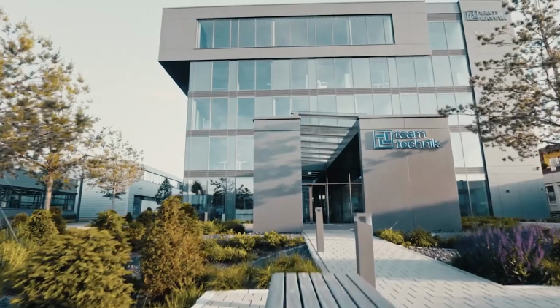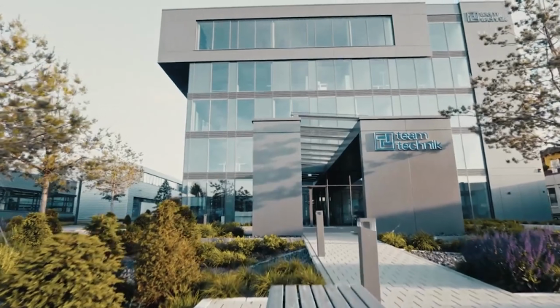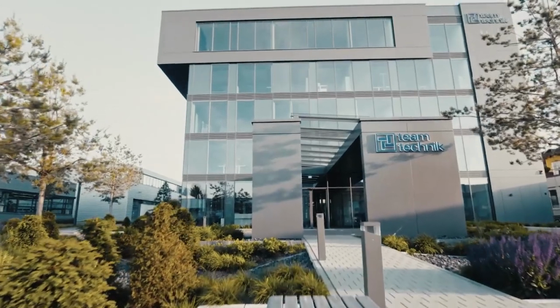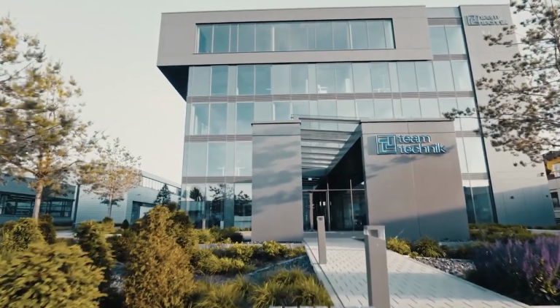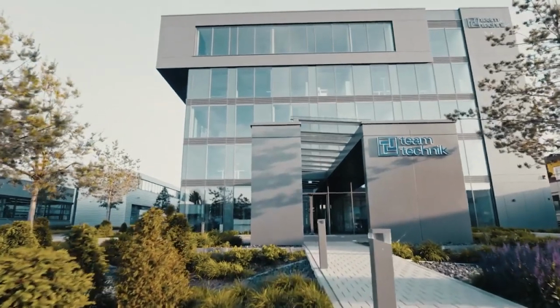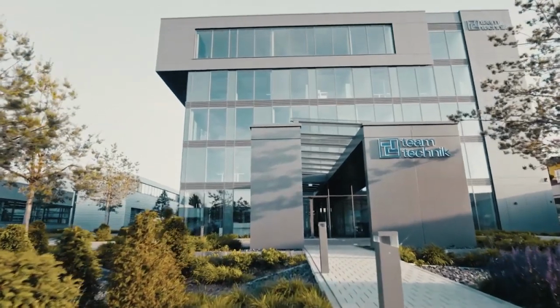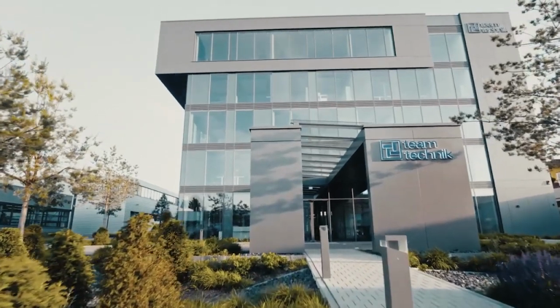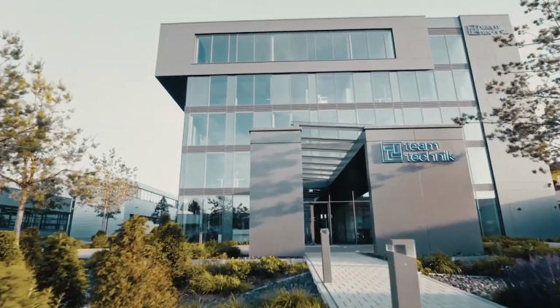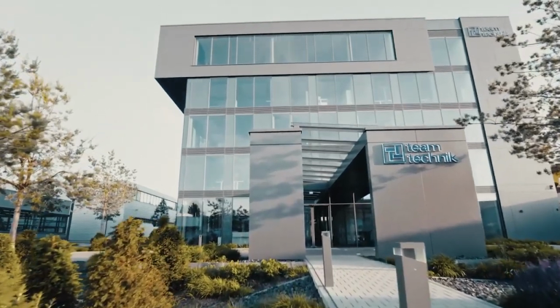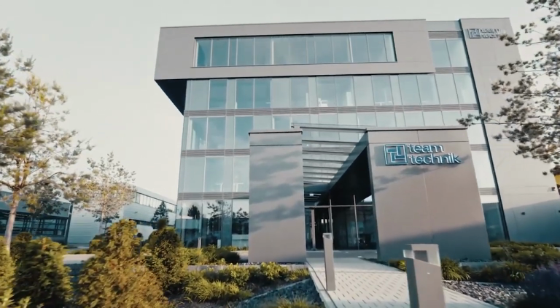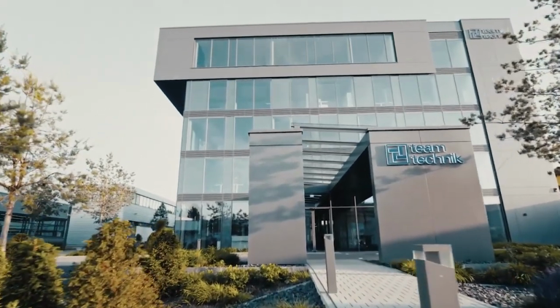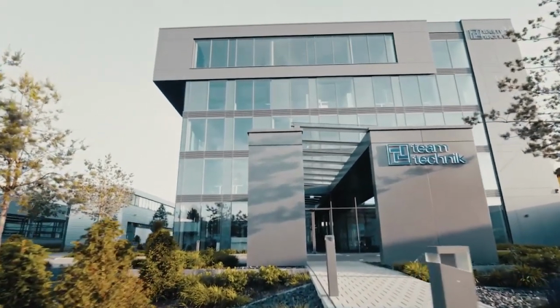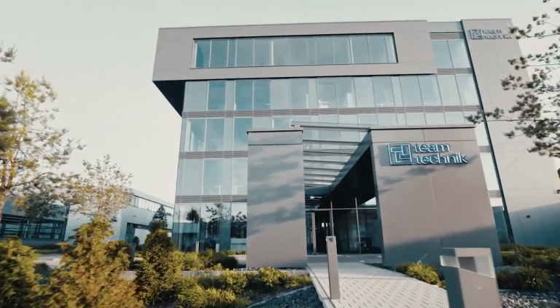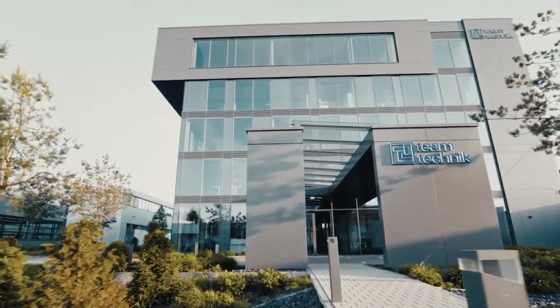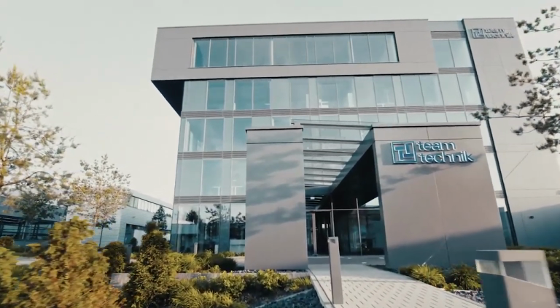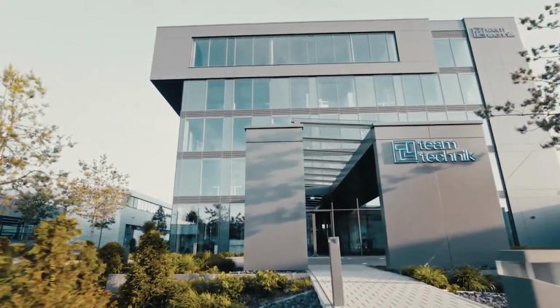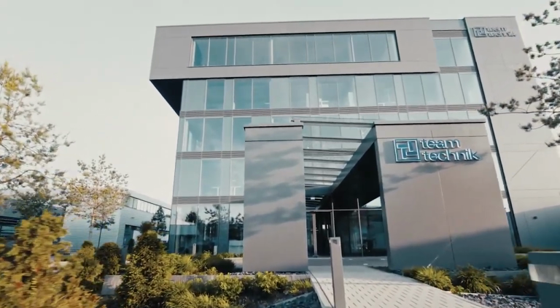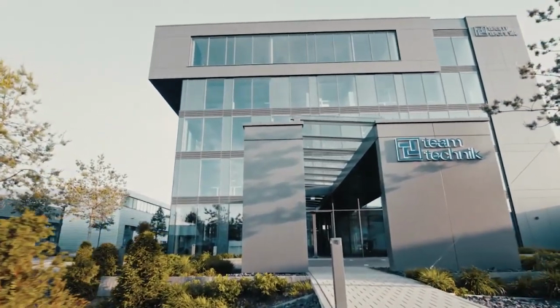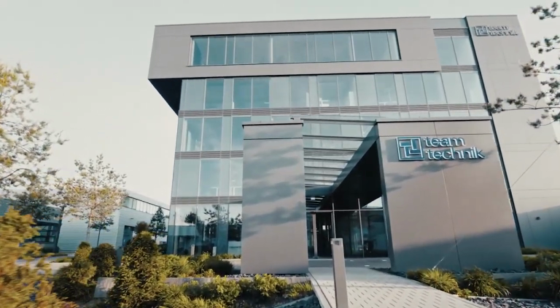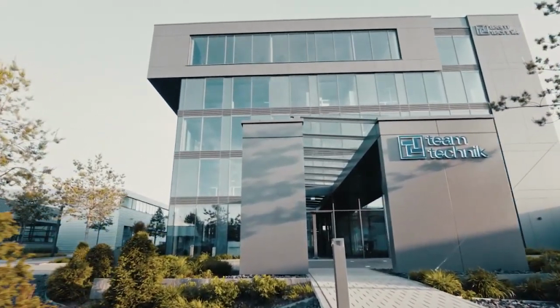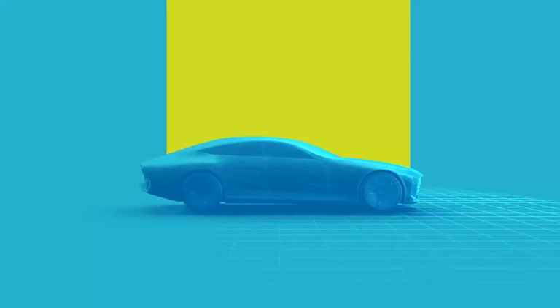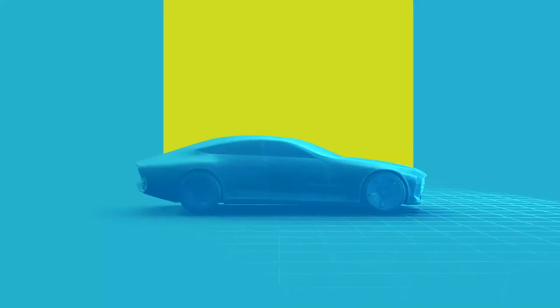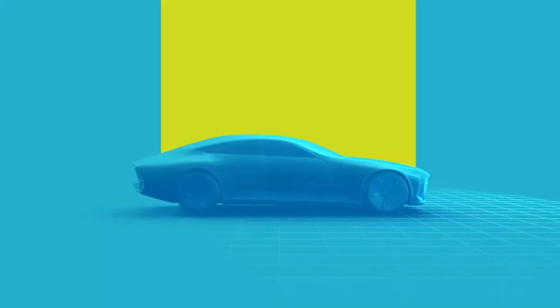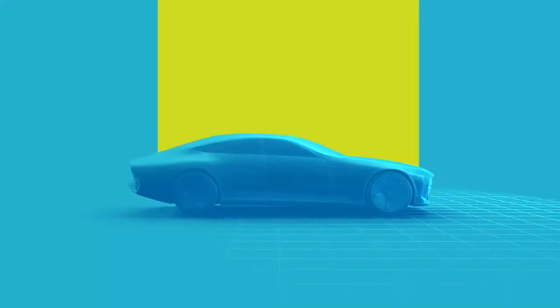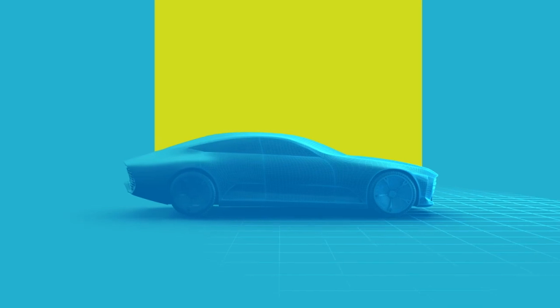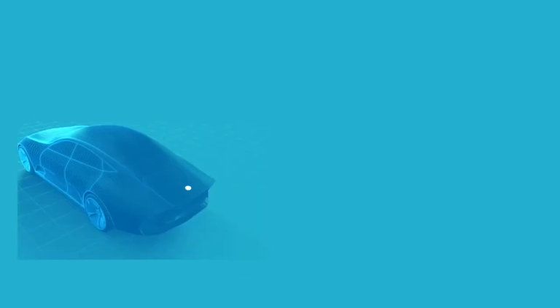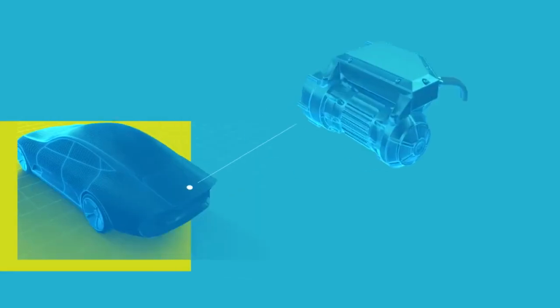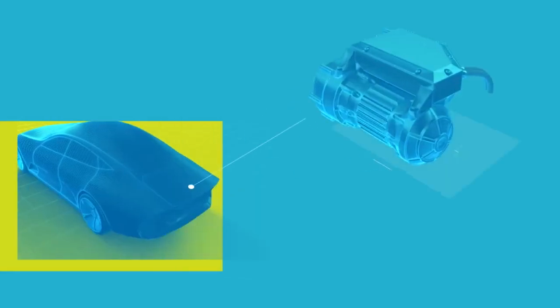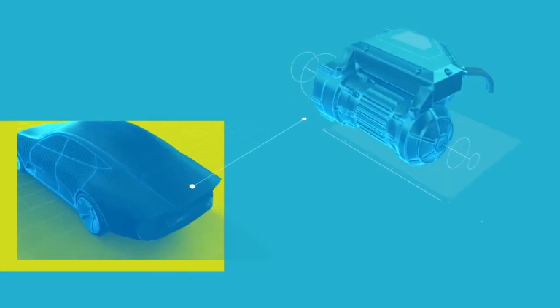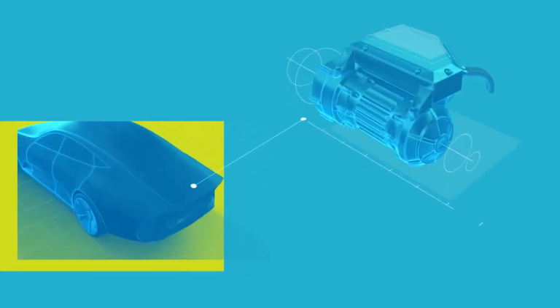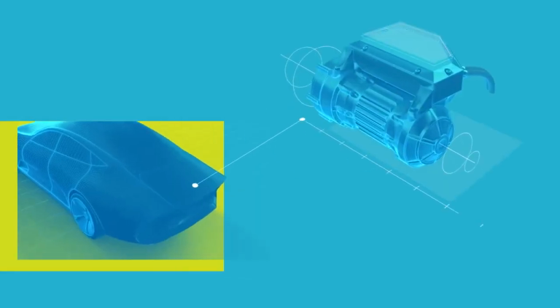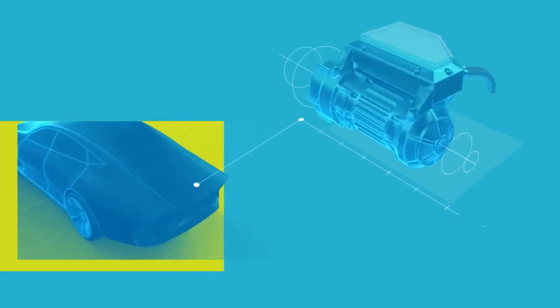Team Technic has a three-pillar strategy. The pillars are new energy, automotive technology, and medtech.